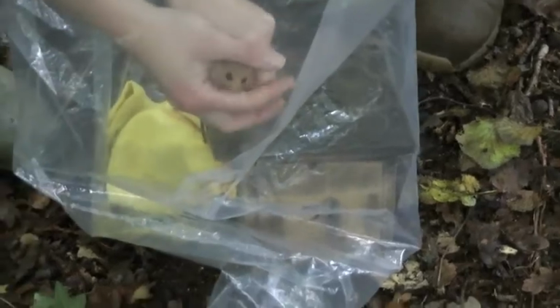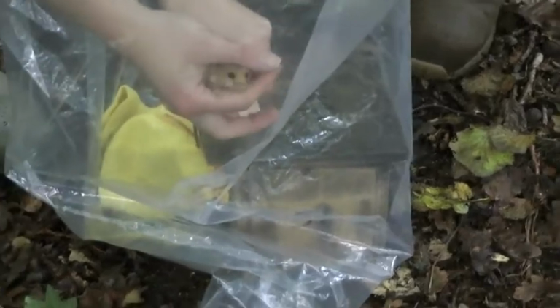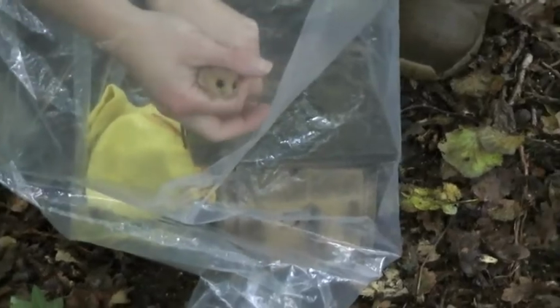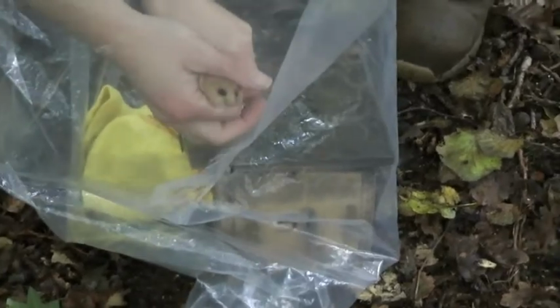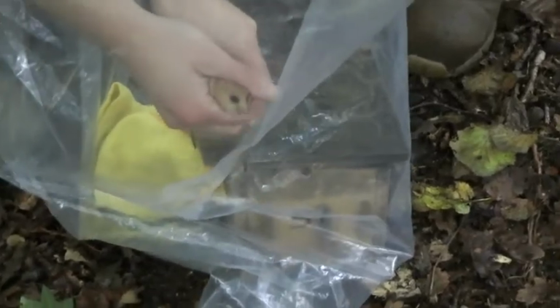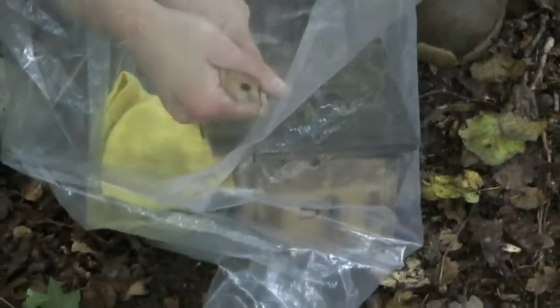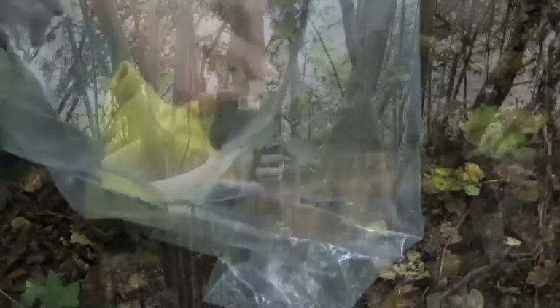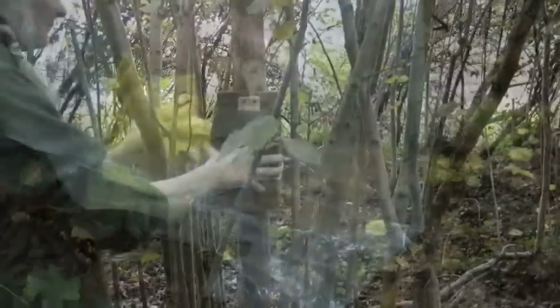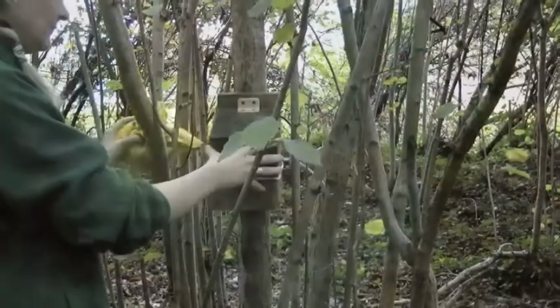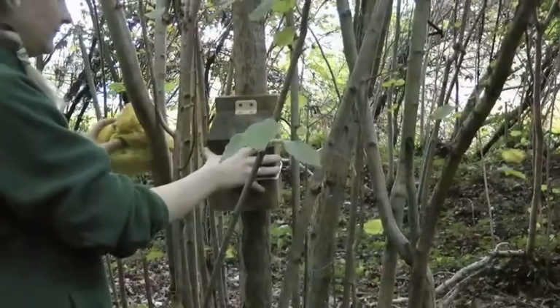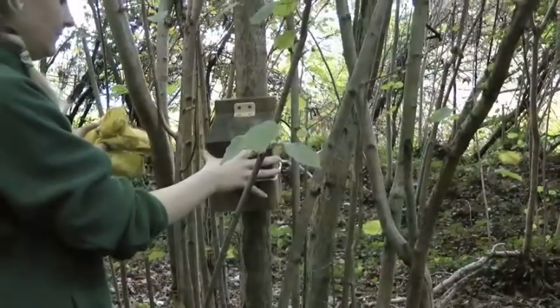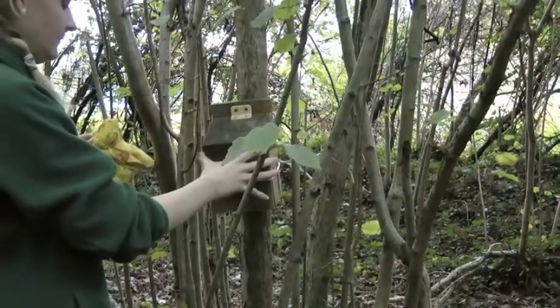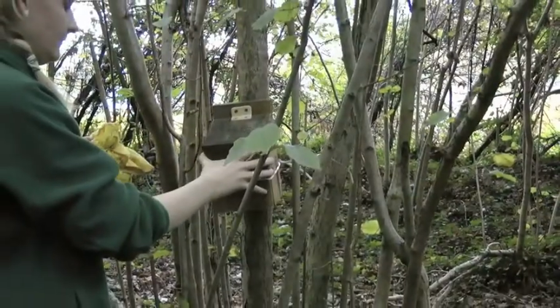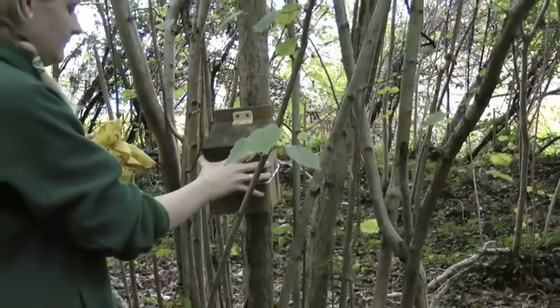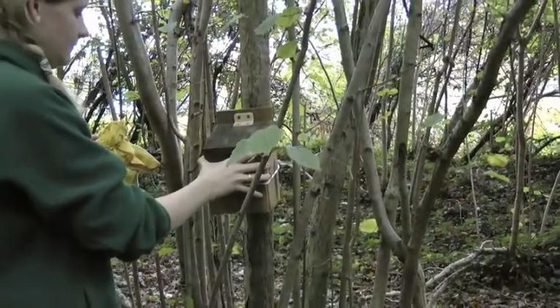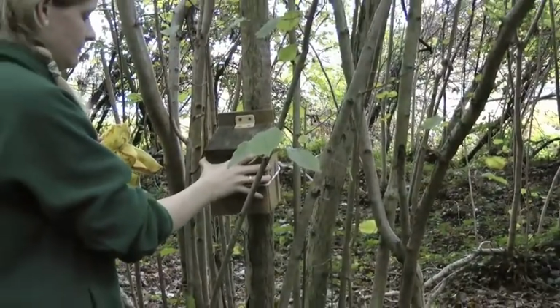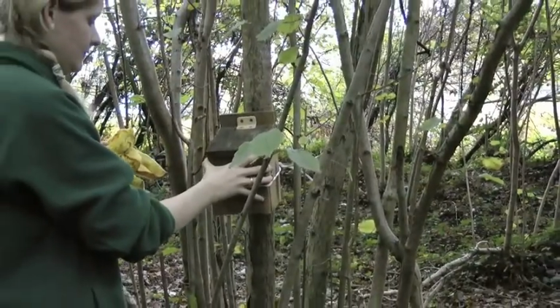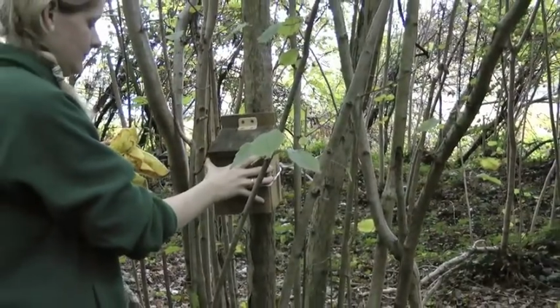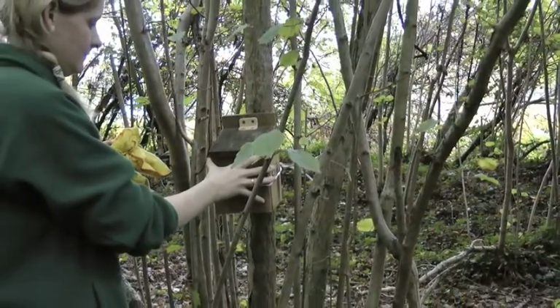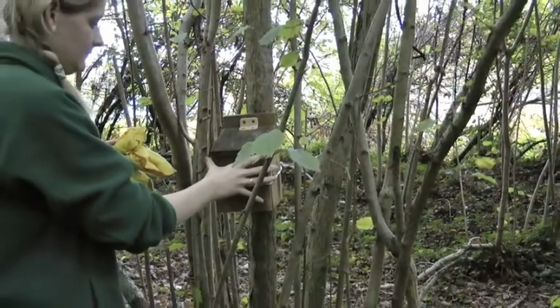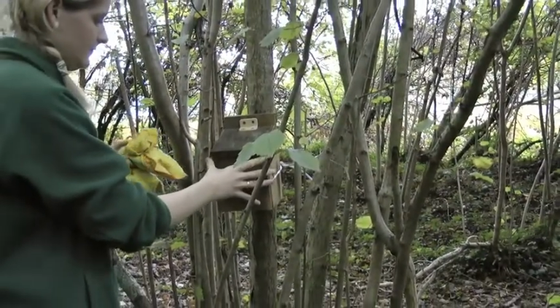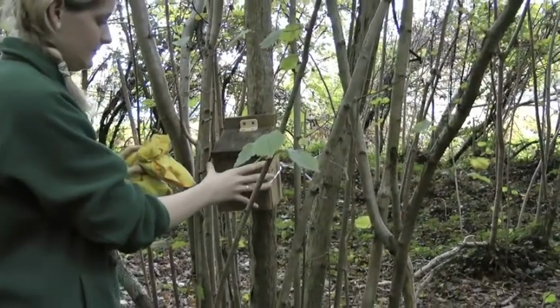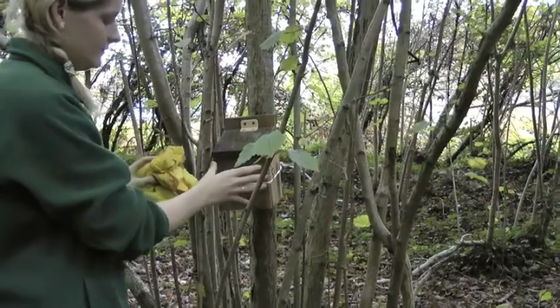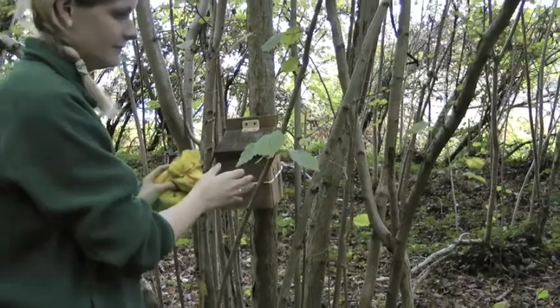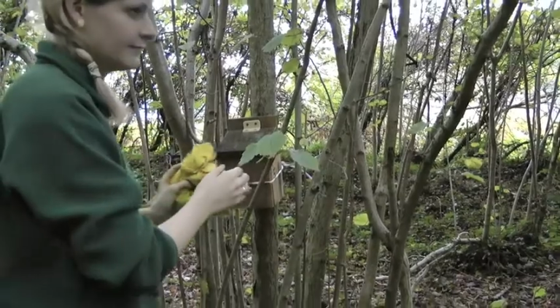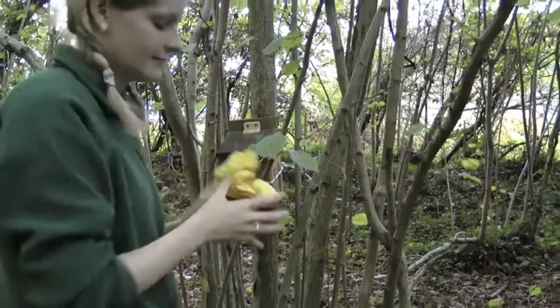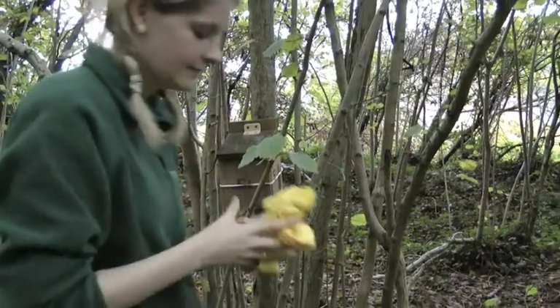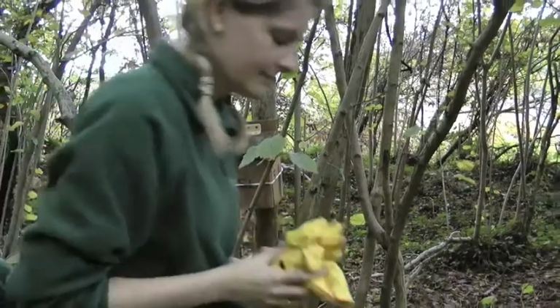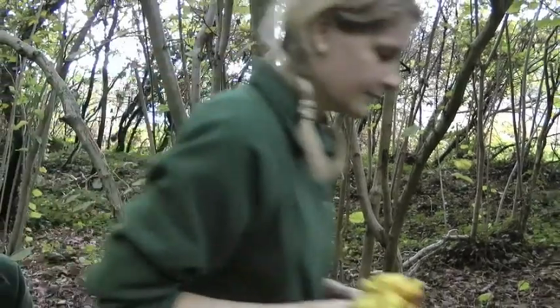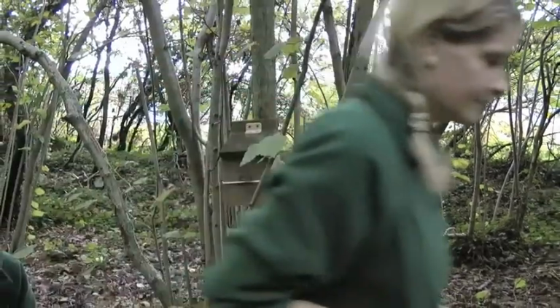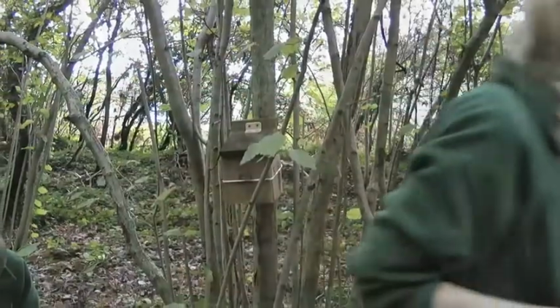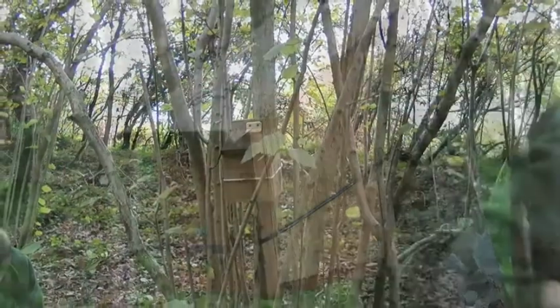If no animals are in the box, clear it of any damp or smelly material before putting the box back on the tree.